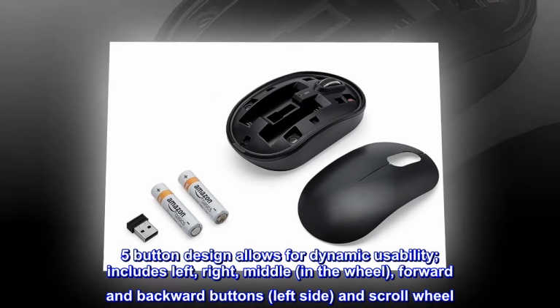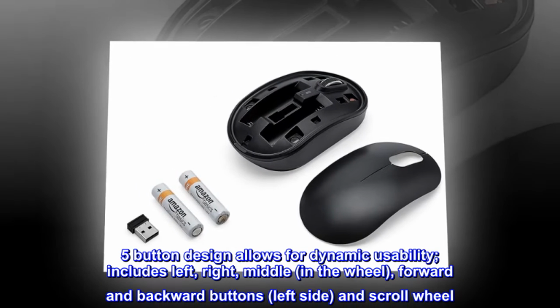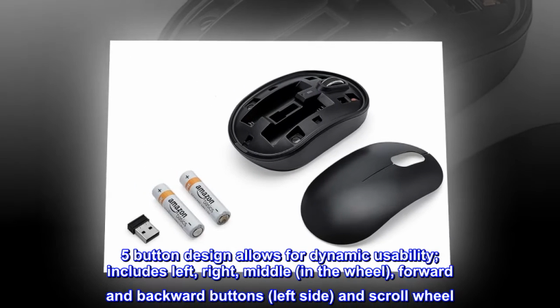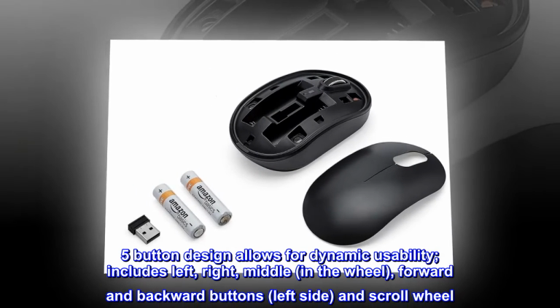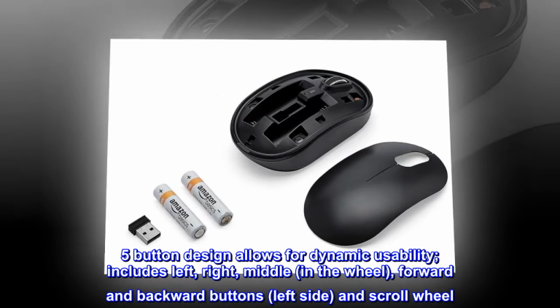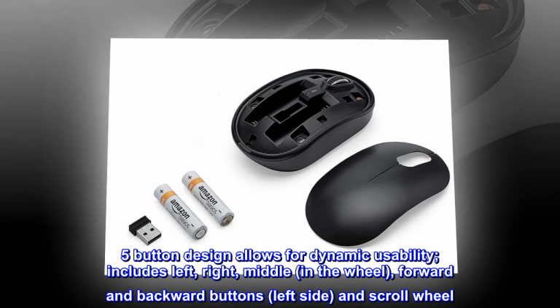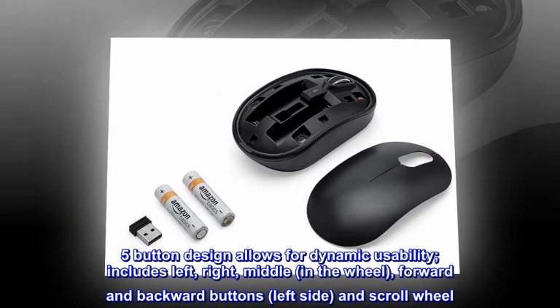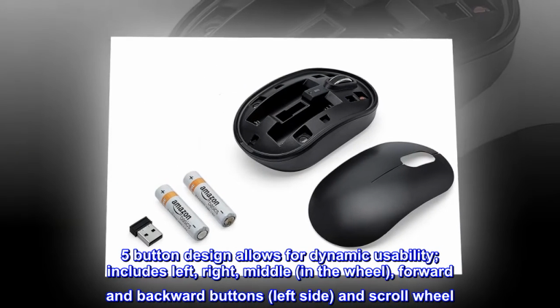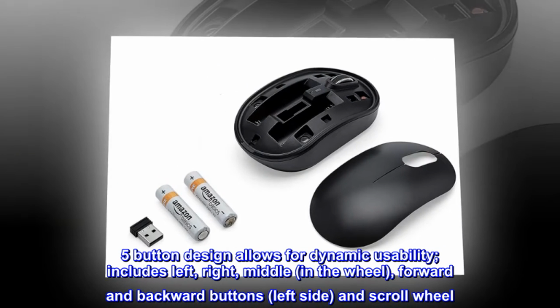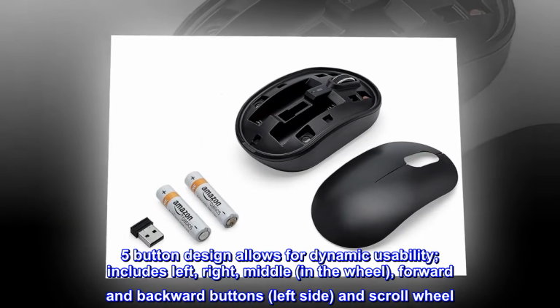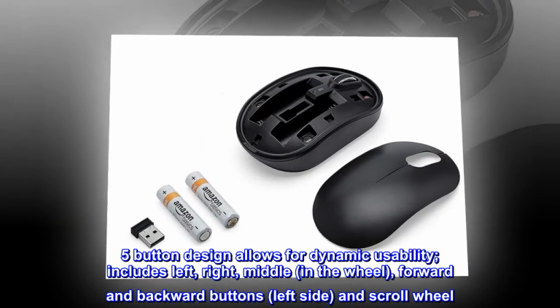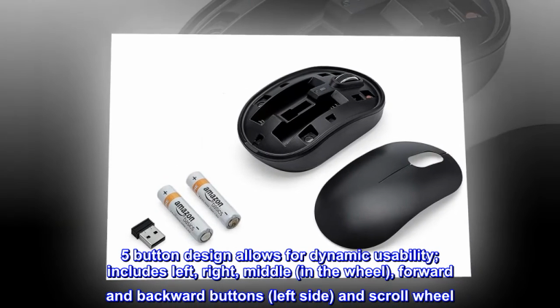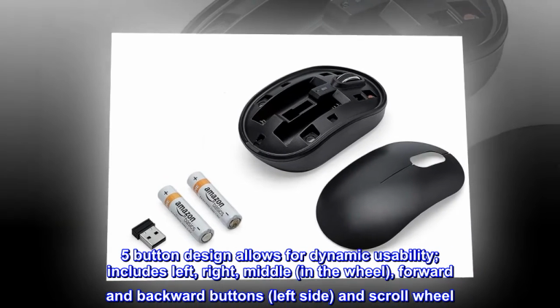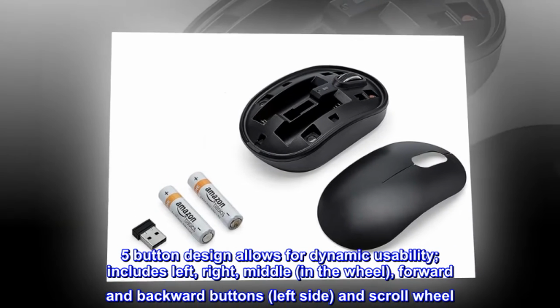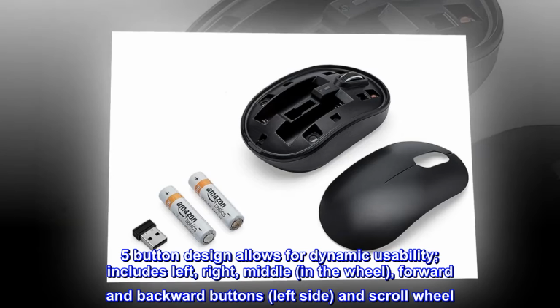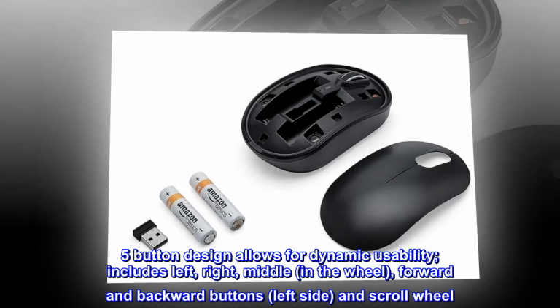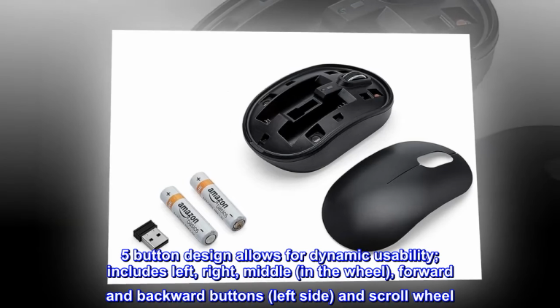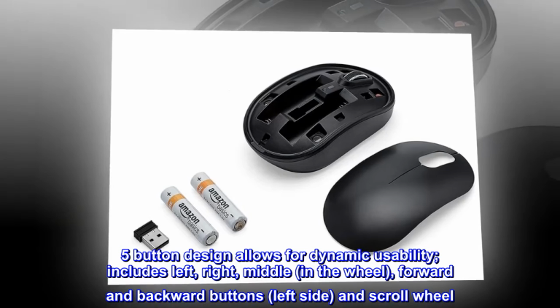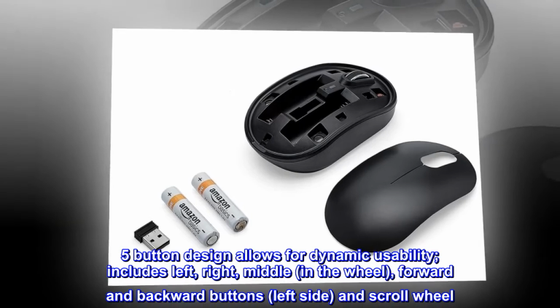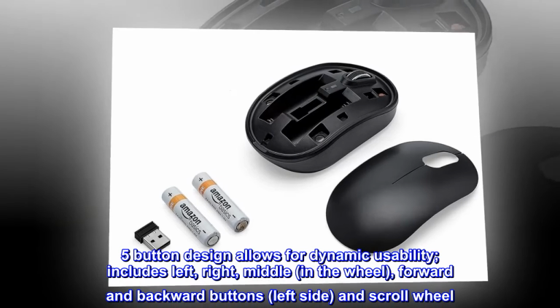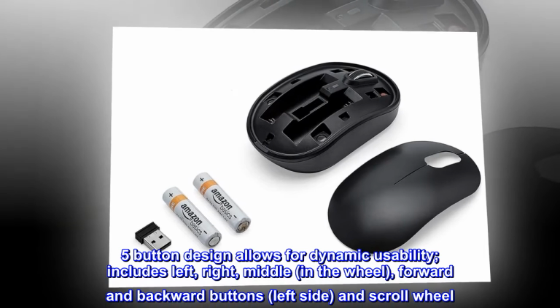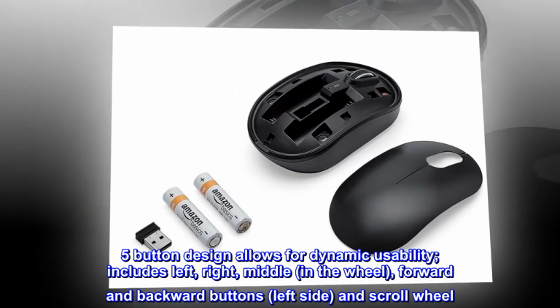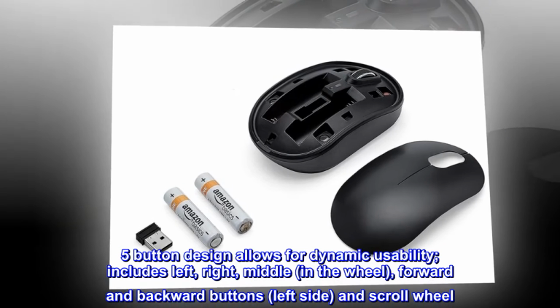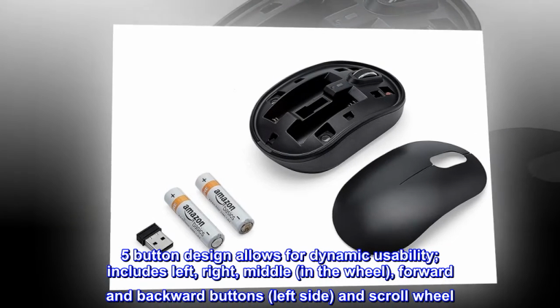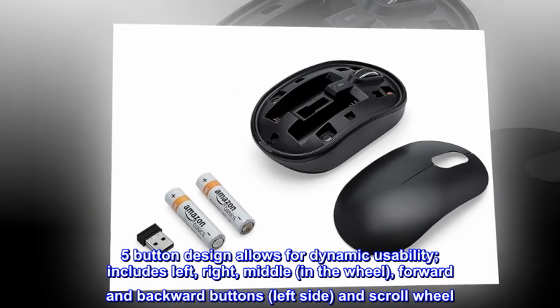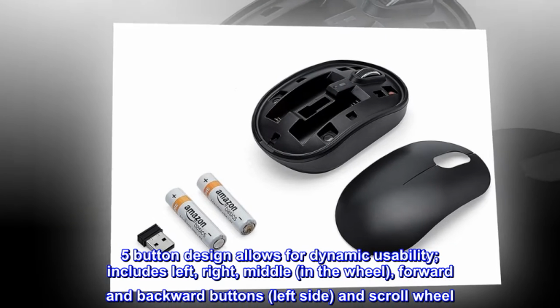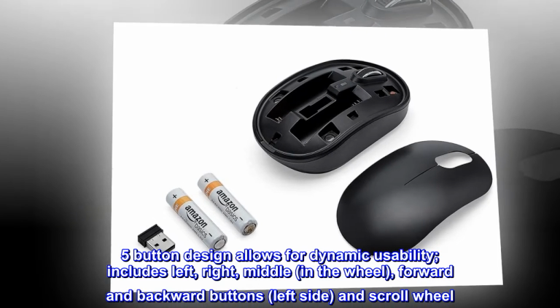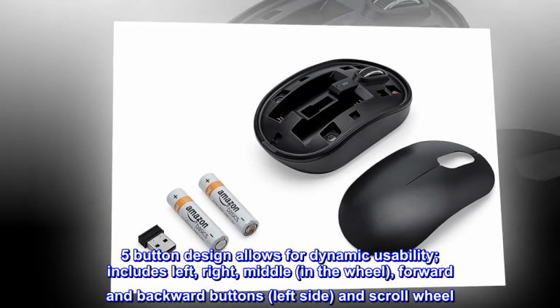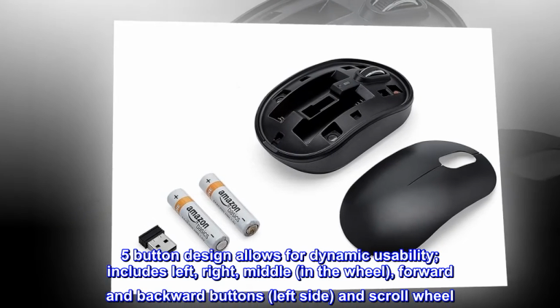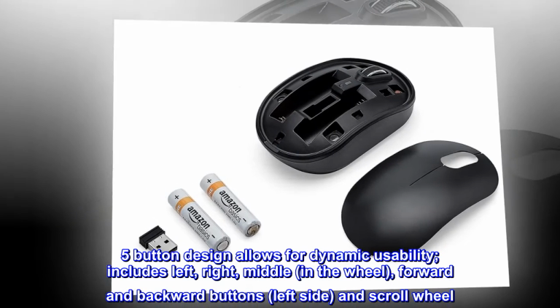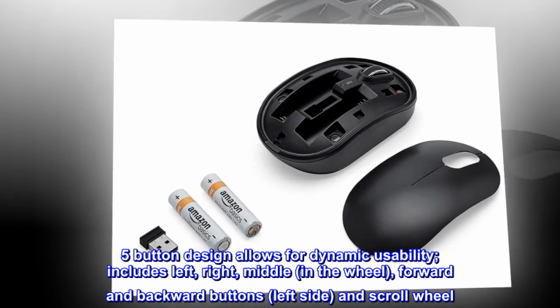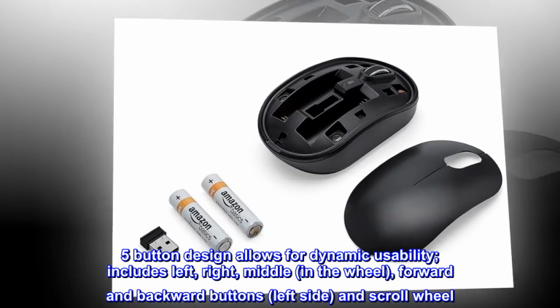Includes left, right, middle in the wheel, forward and backward buttons on the left side, and scroll wheel.